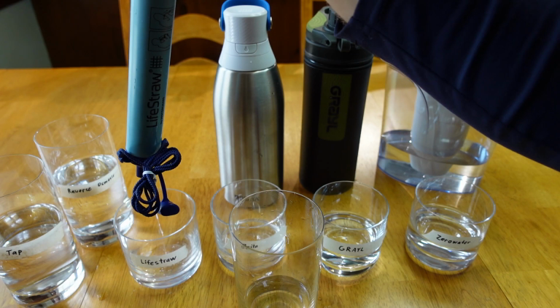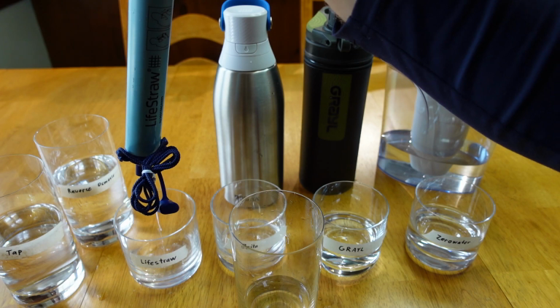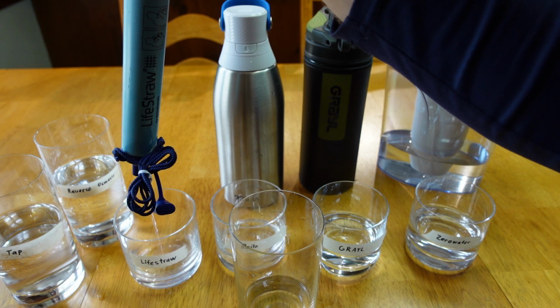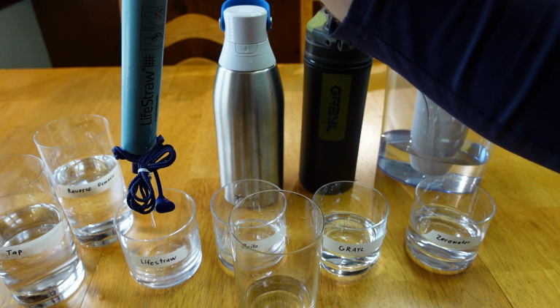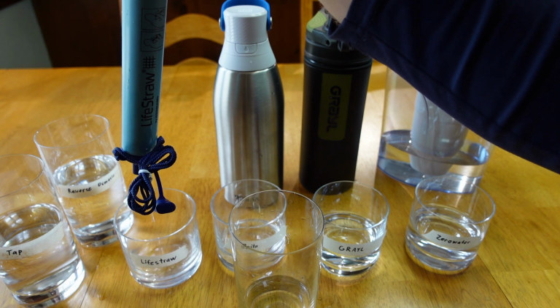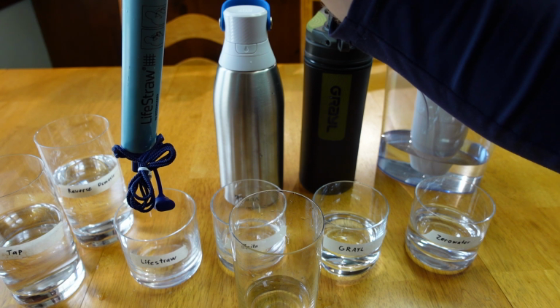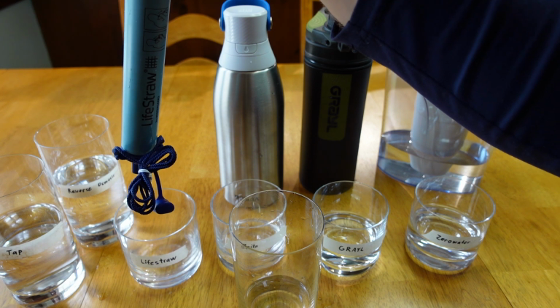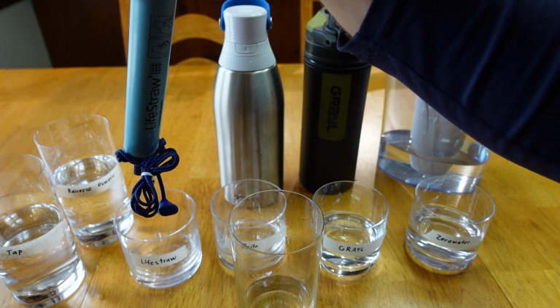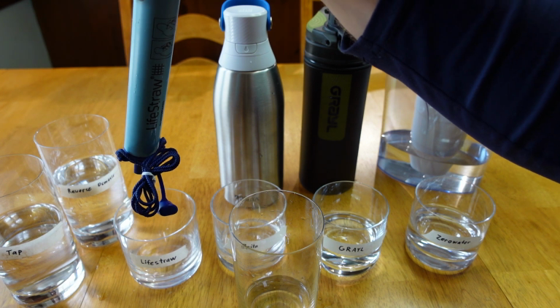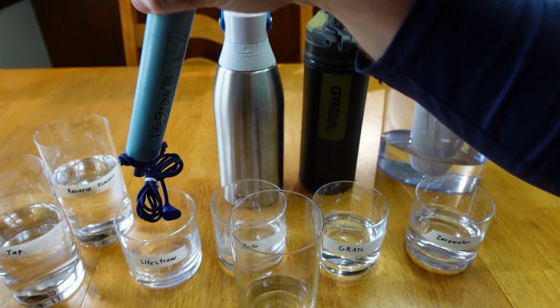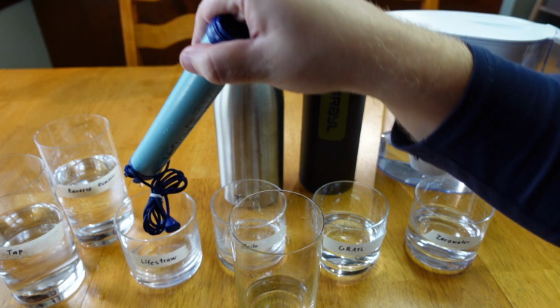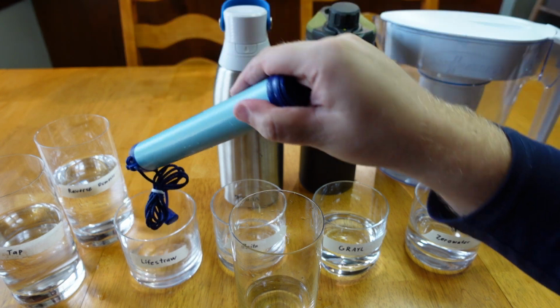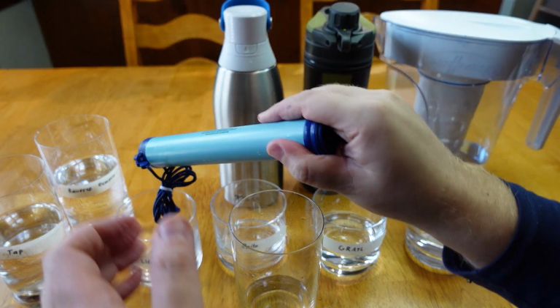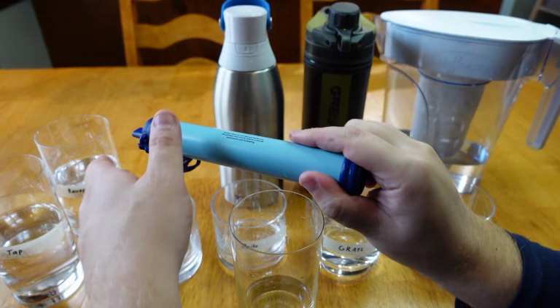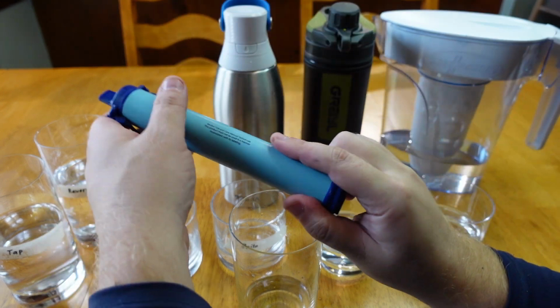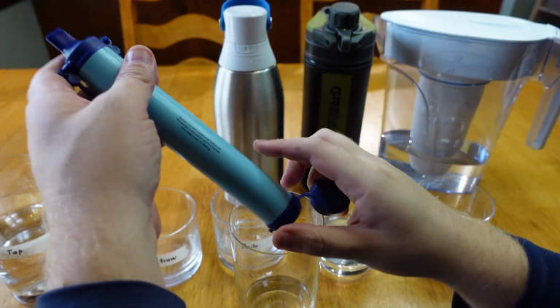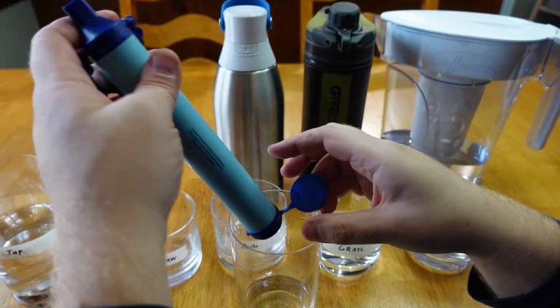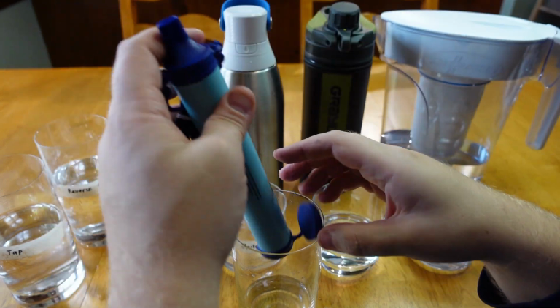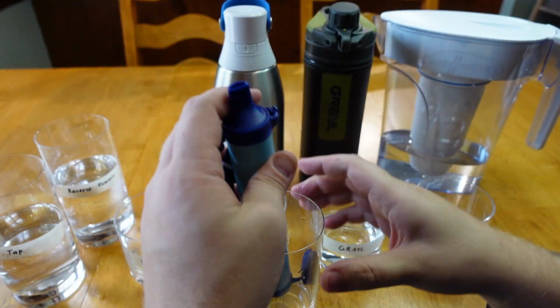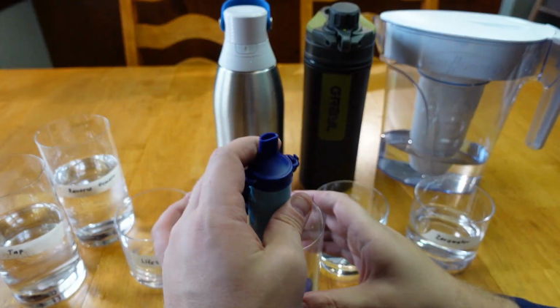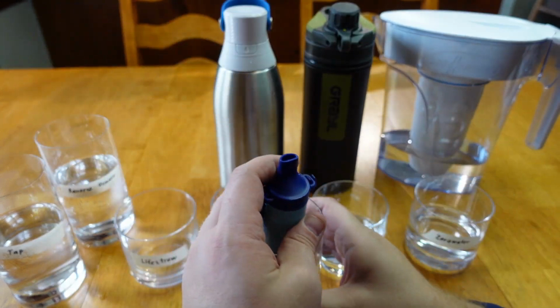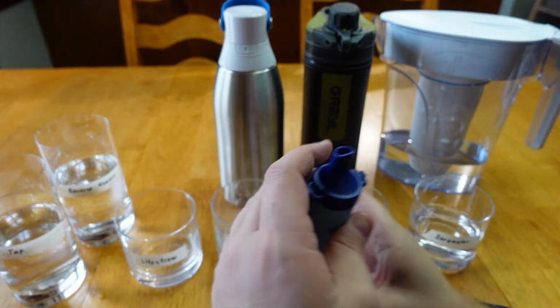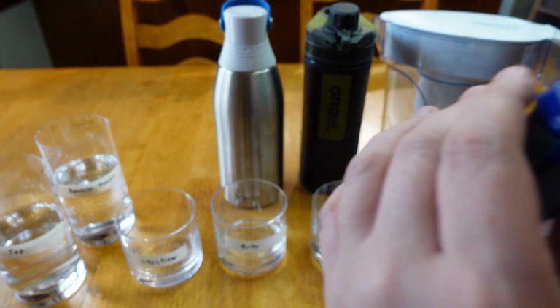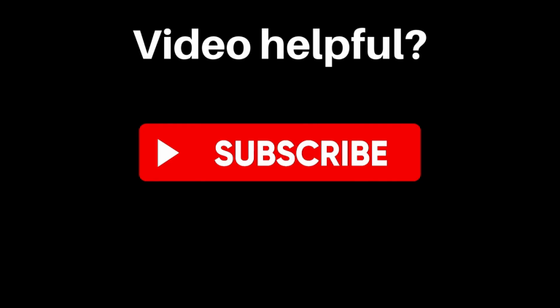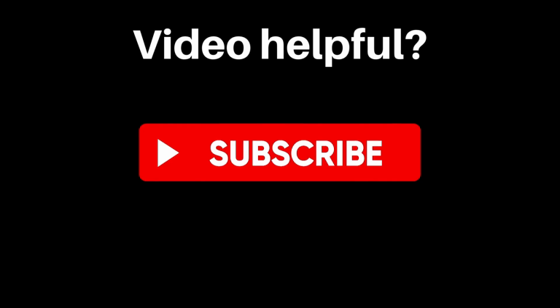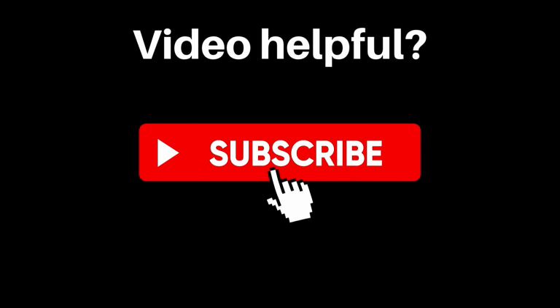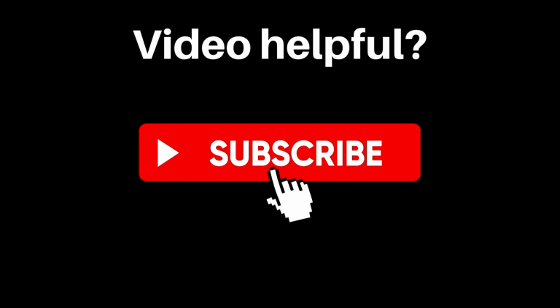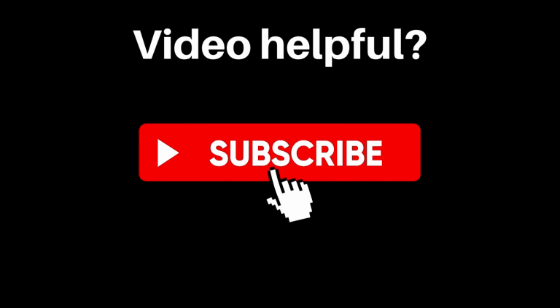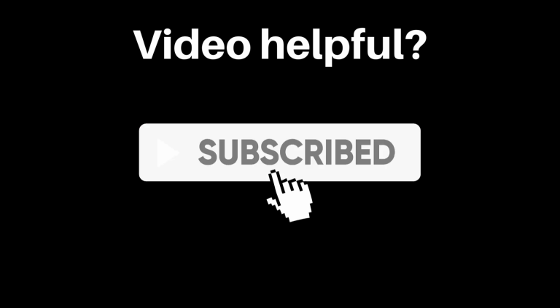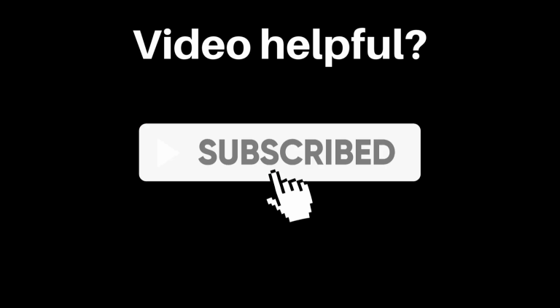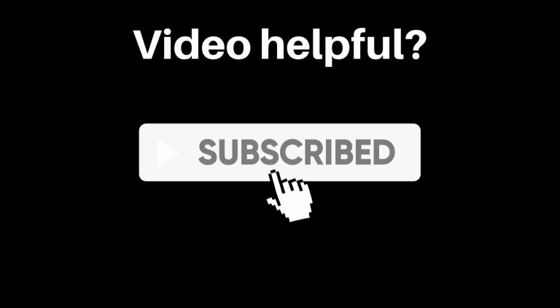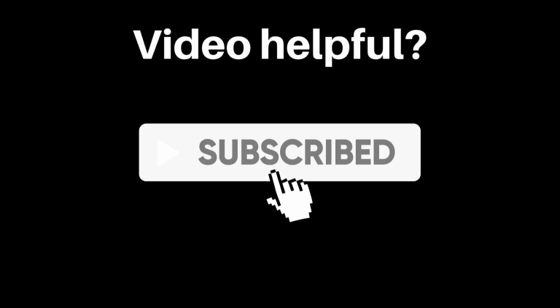I'll figure out a better way to do this if this video does well and I make a follow-up — so subscribe and like and all that good stuff.